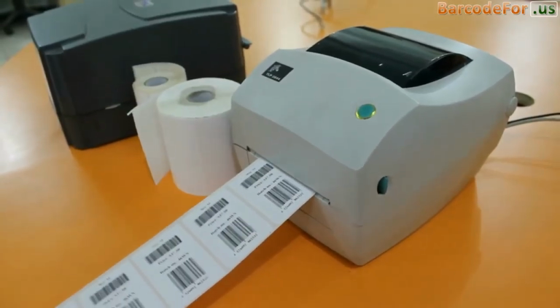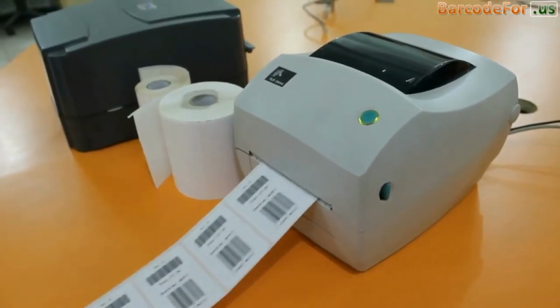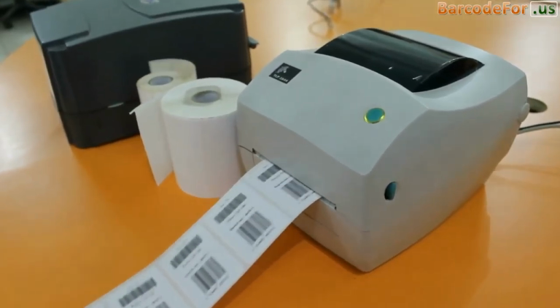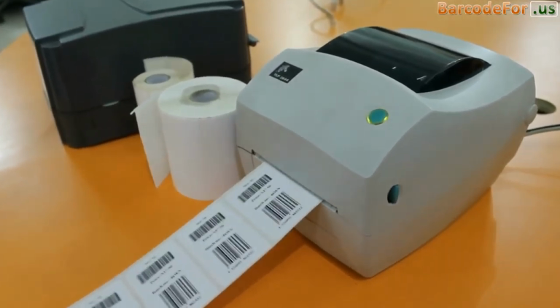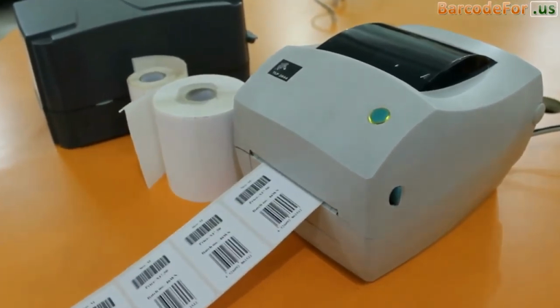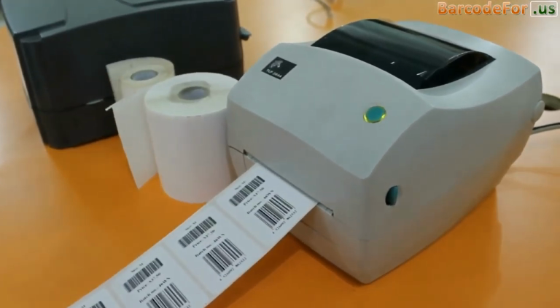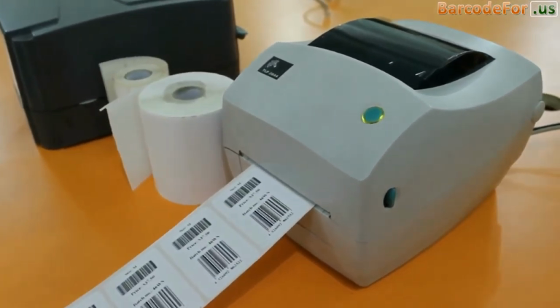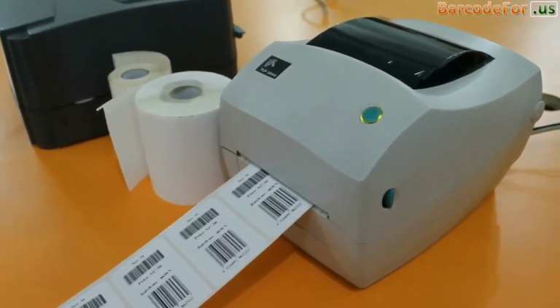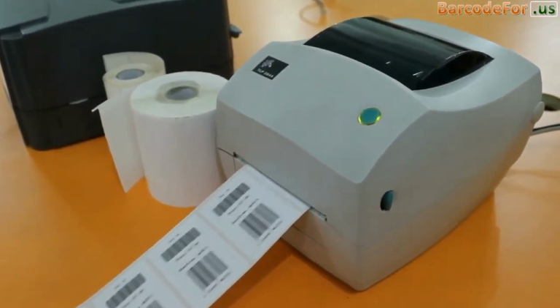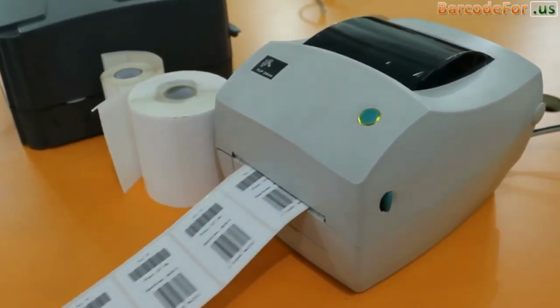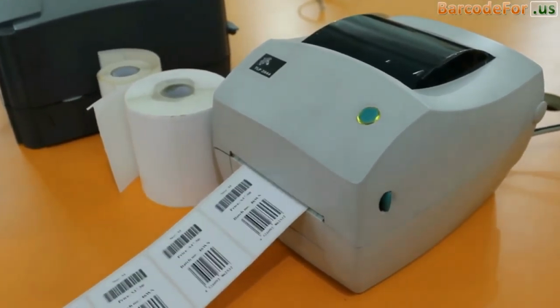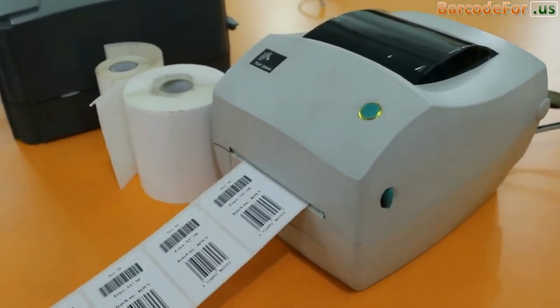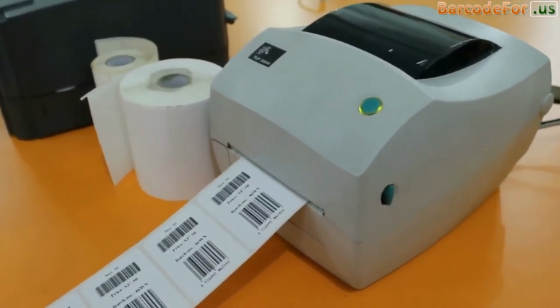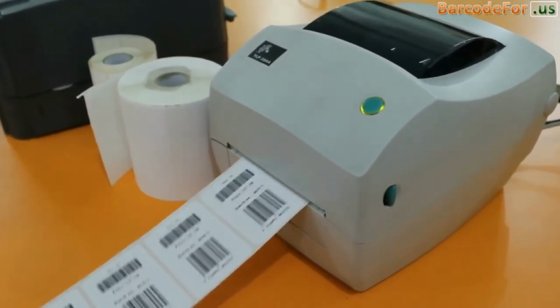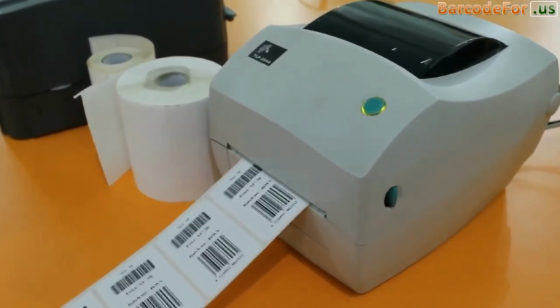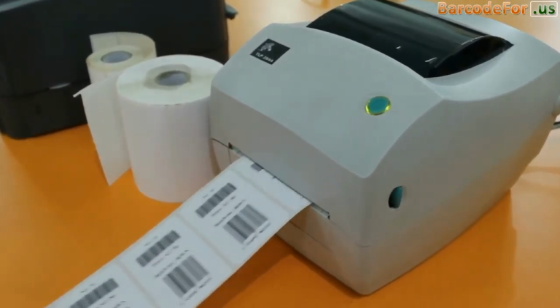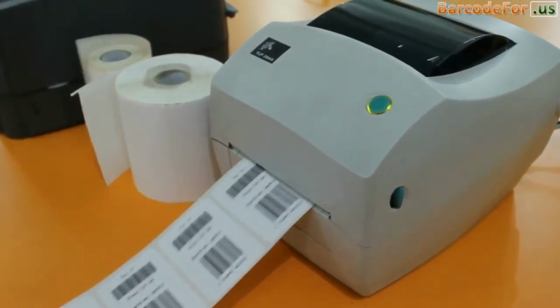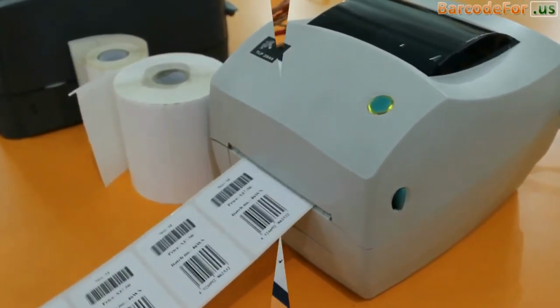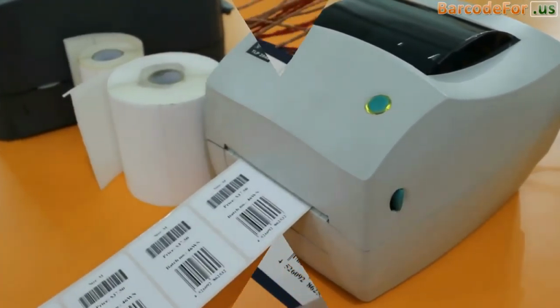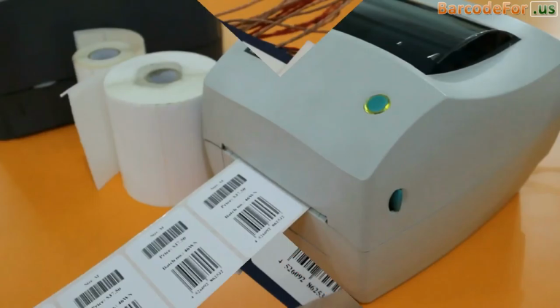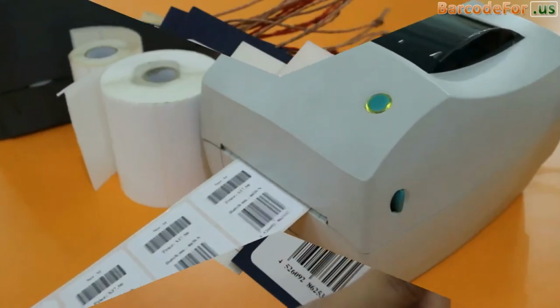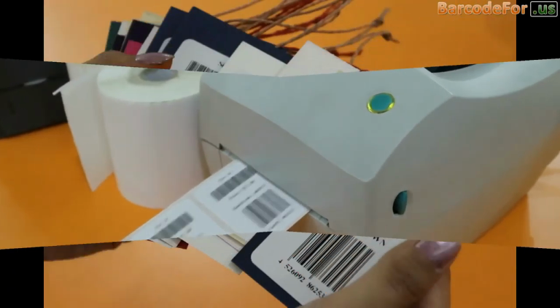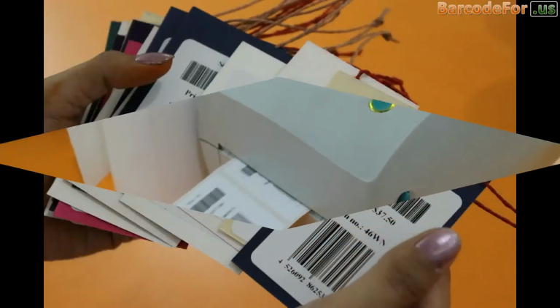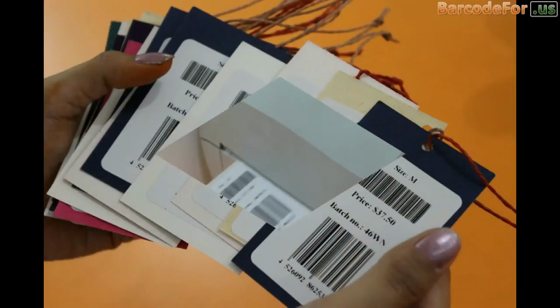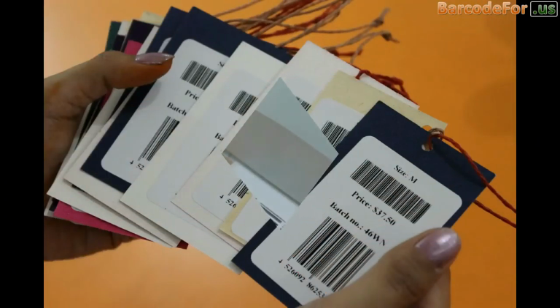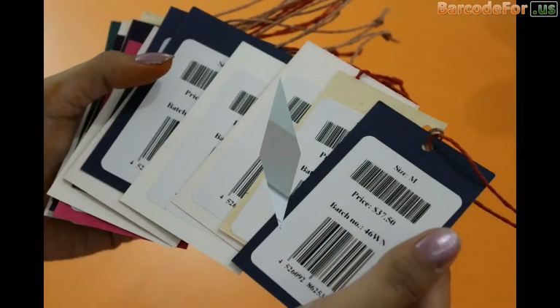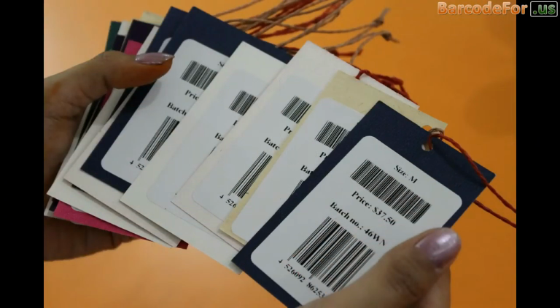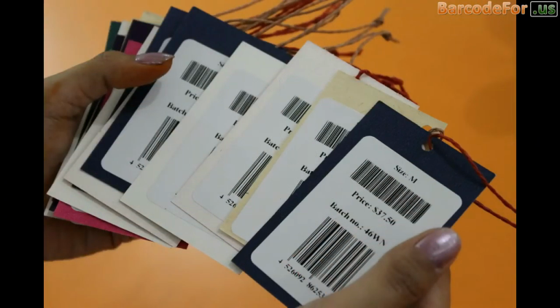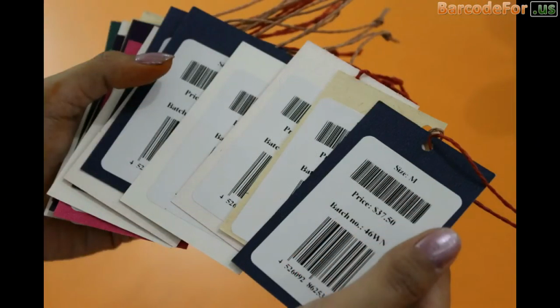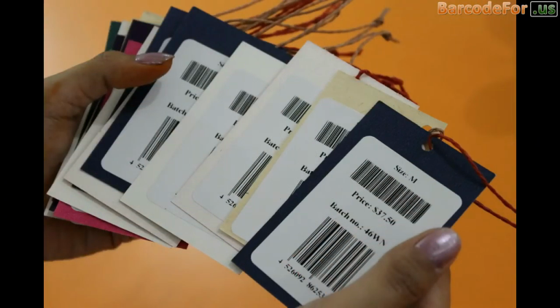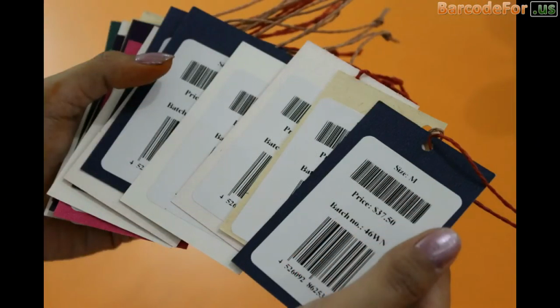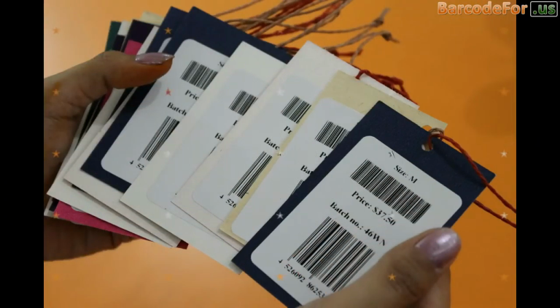The main application for this type of printers is to produce barcode labels for product and shipping identification.